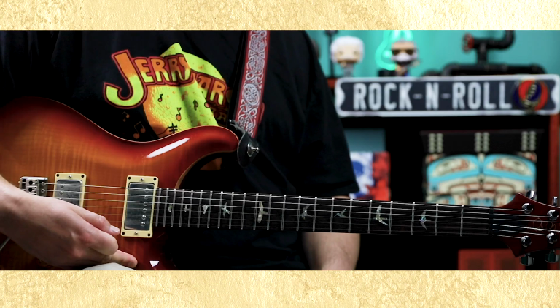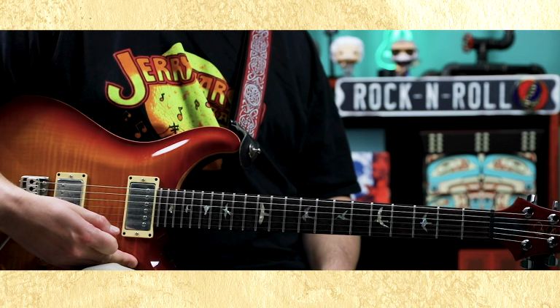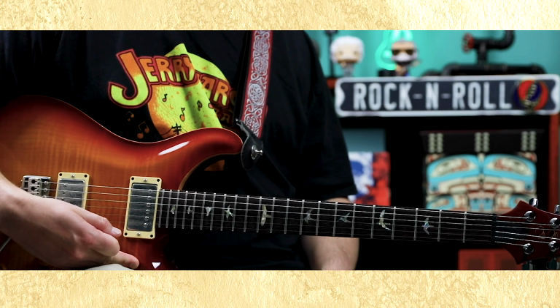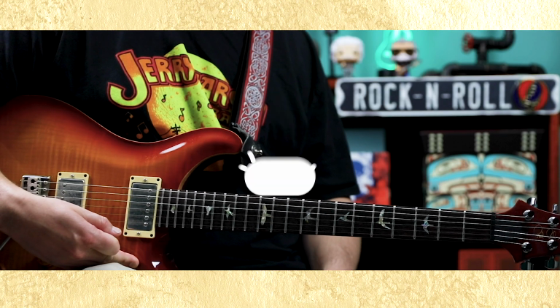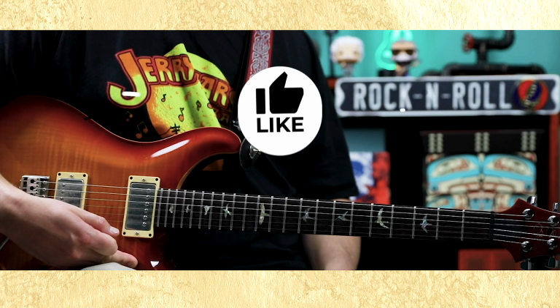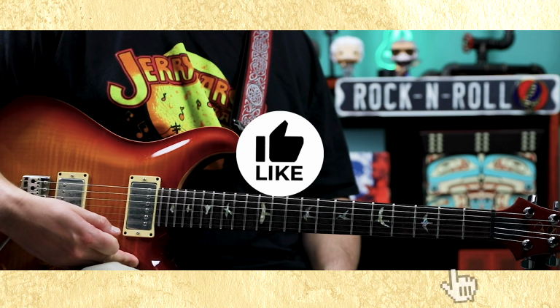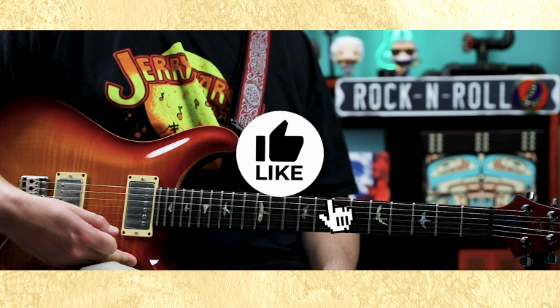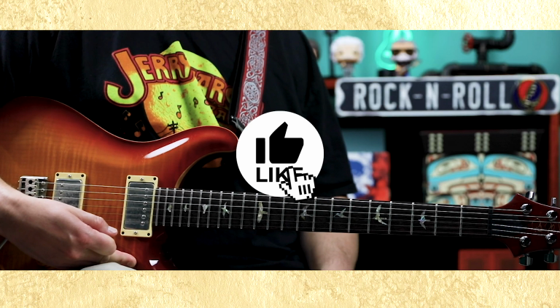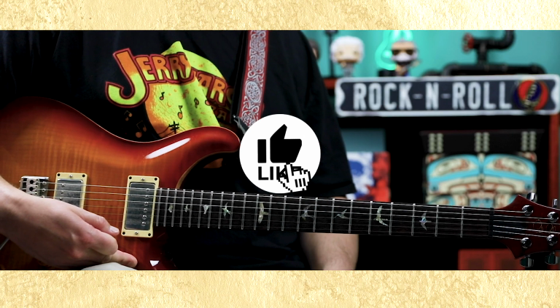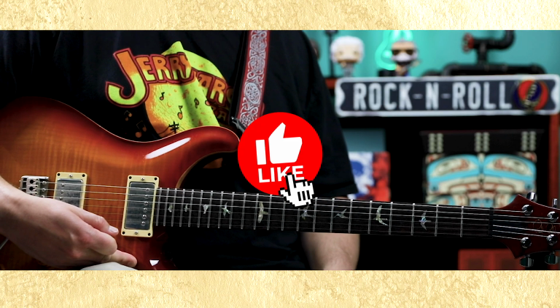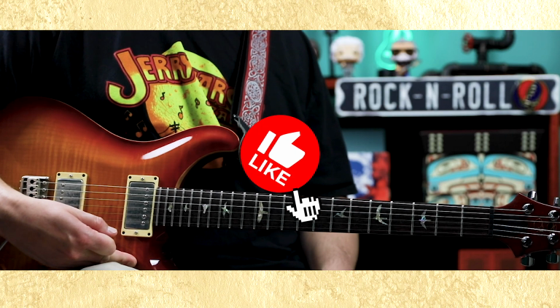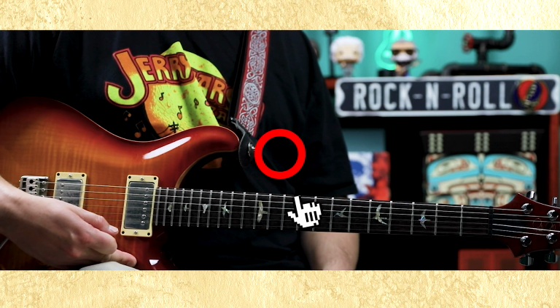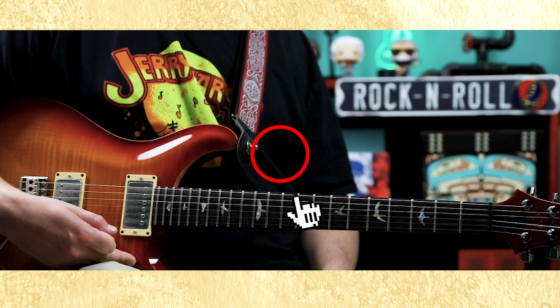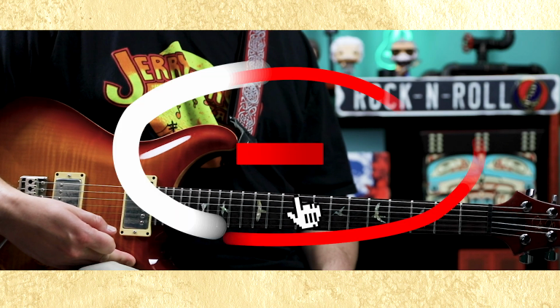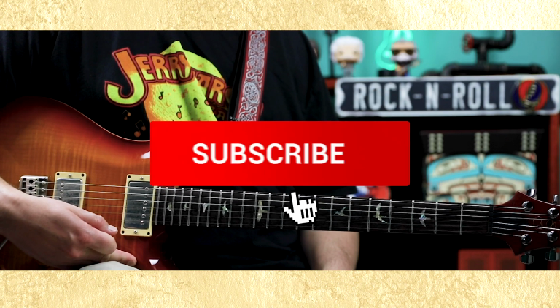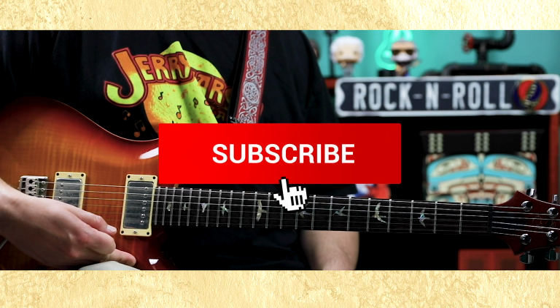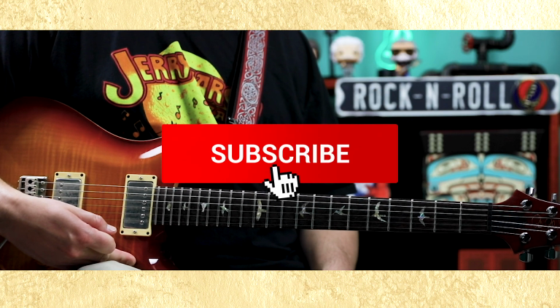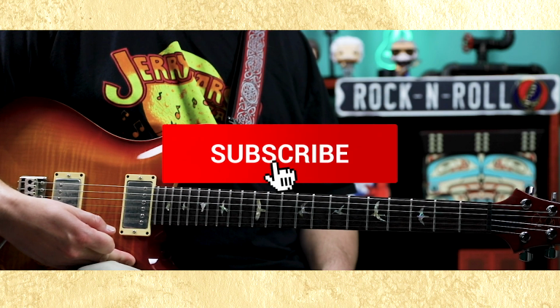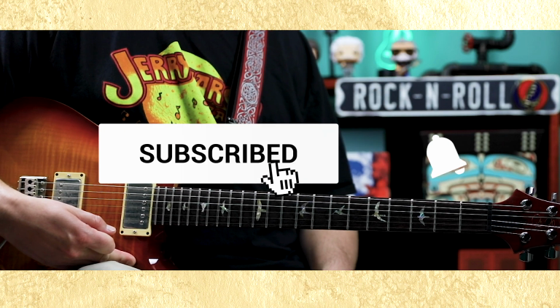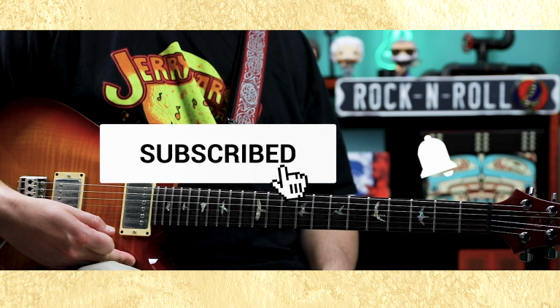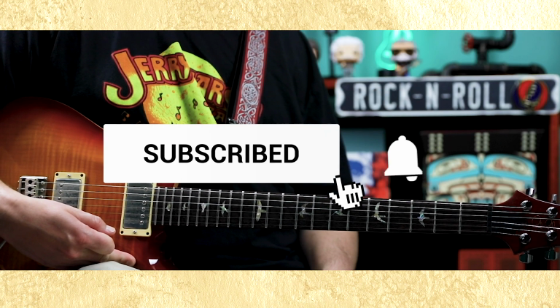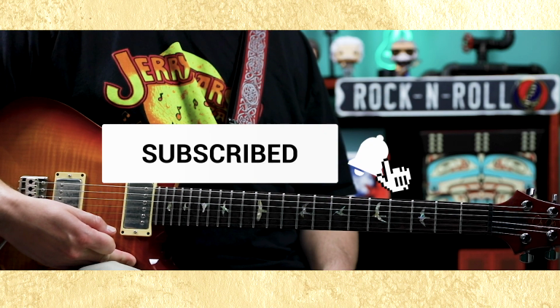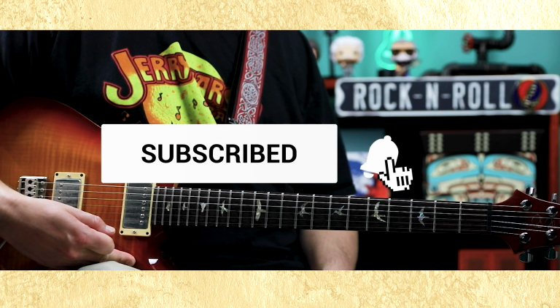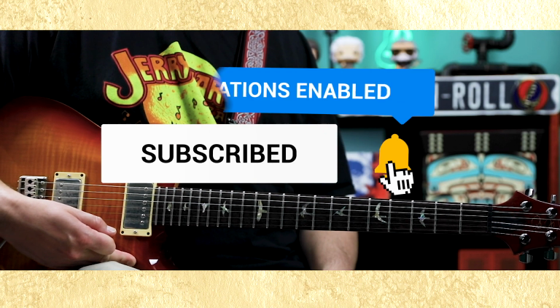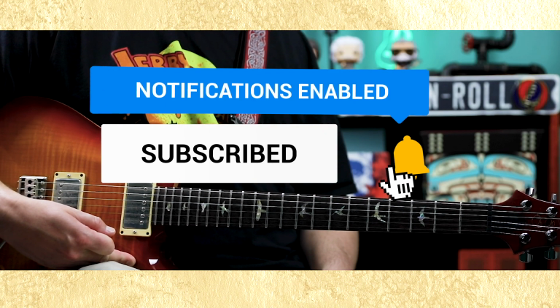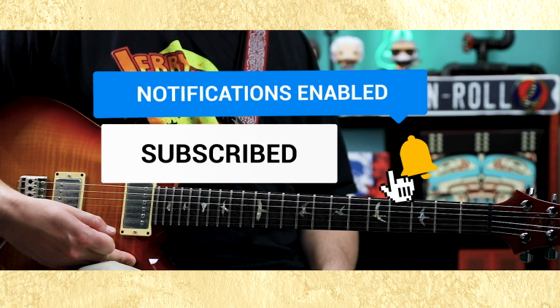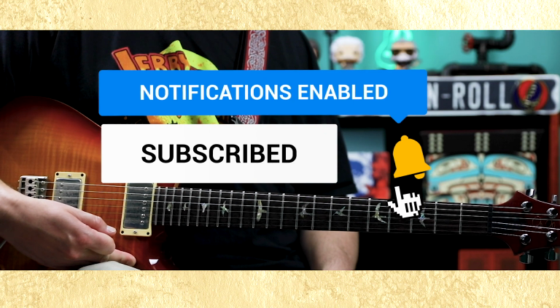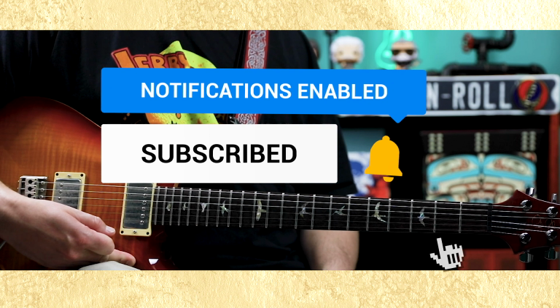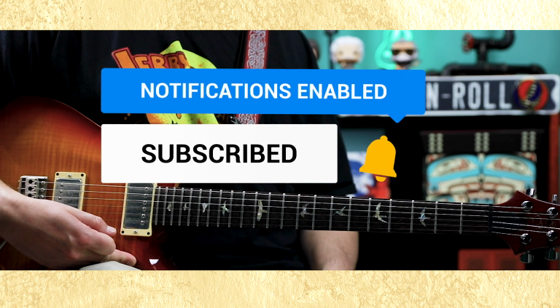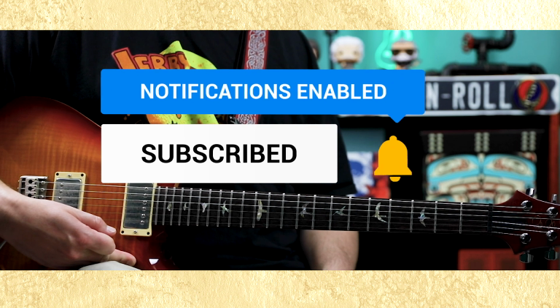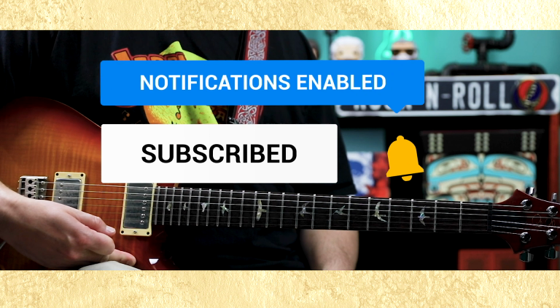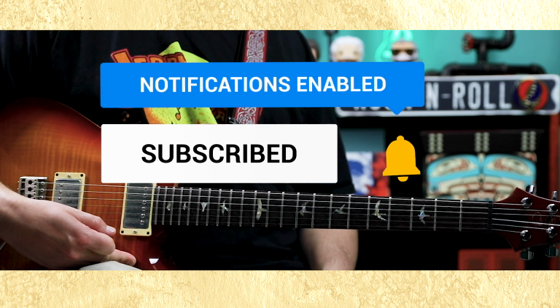All right, I hope you enjoyed this lesson. Subscribe to my channel if you haven't already, and I will see you next time.